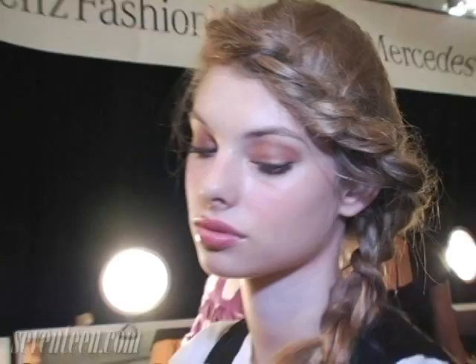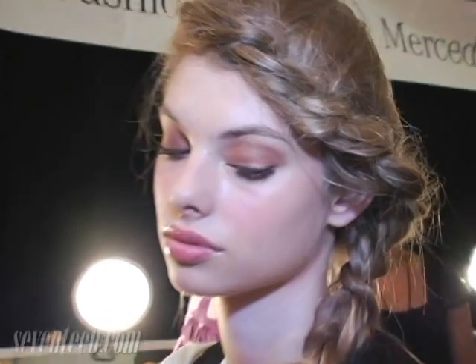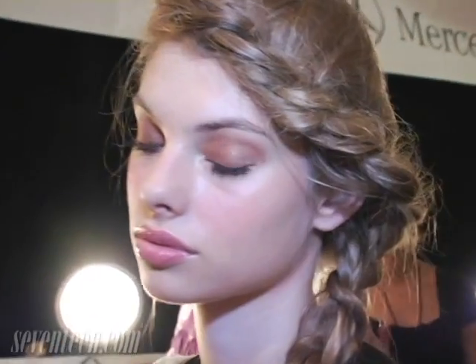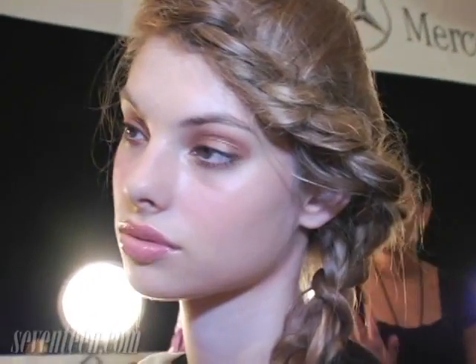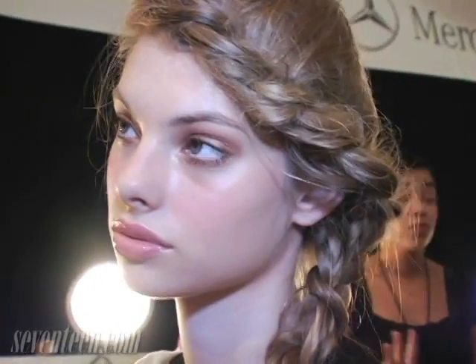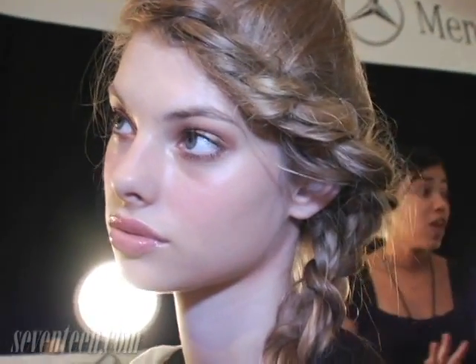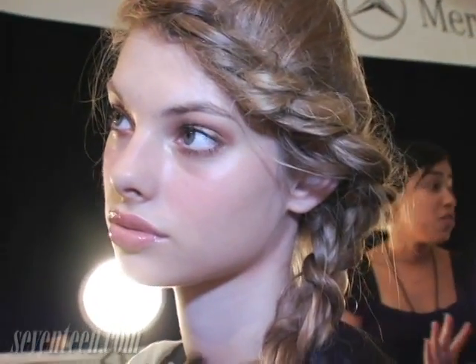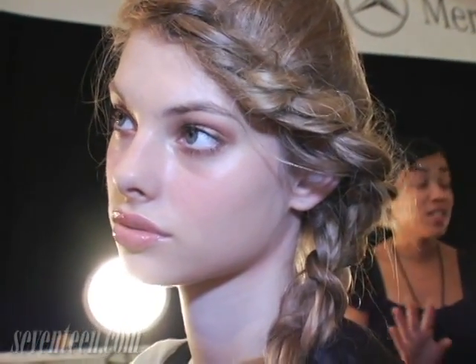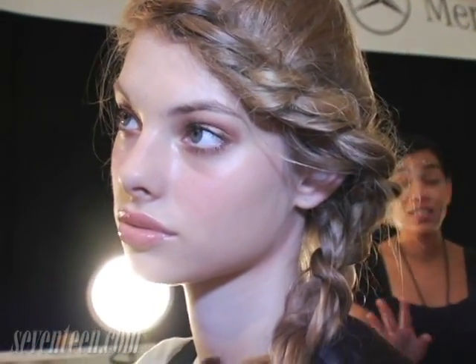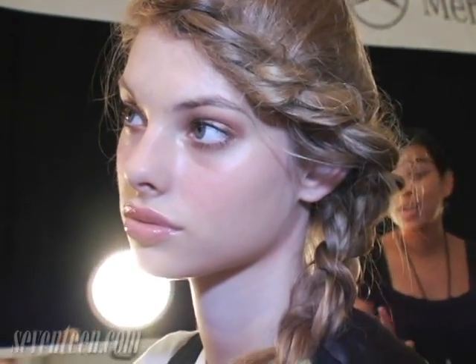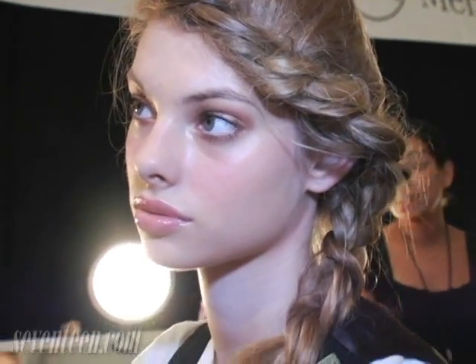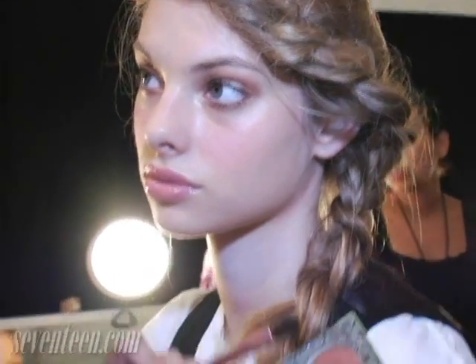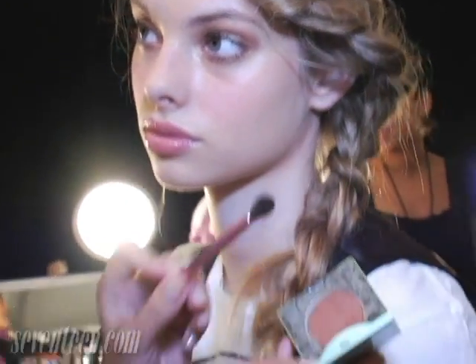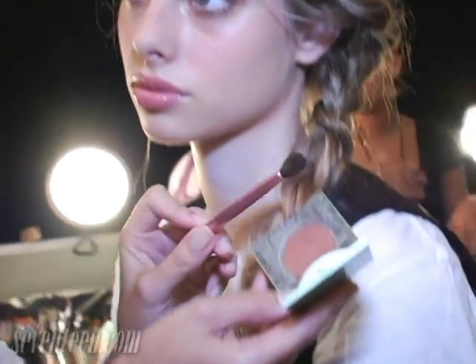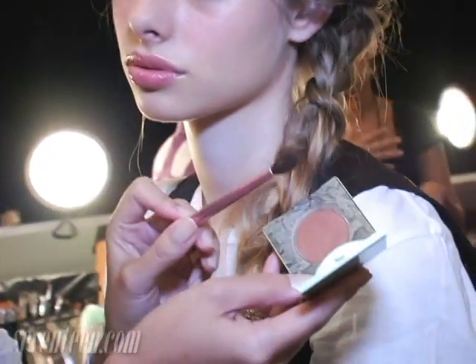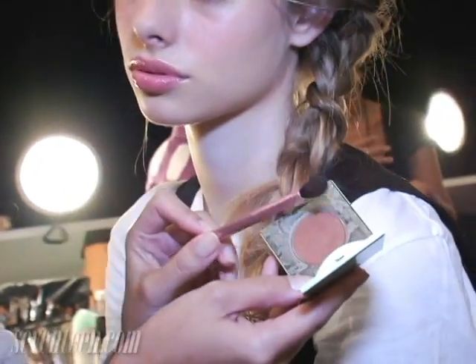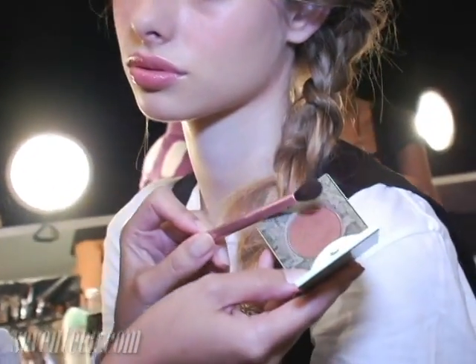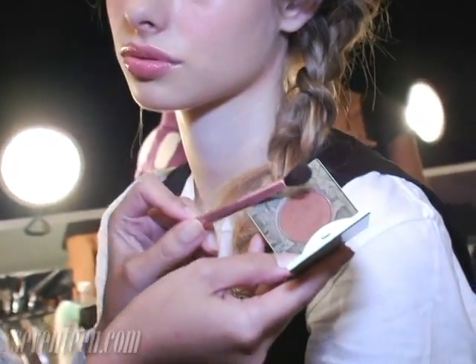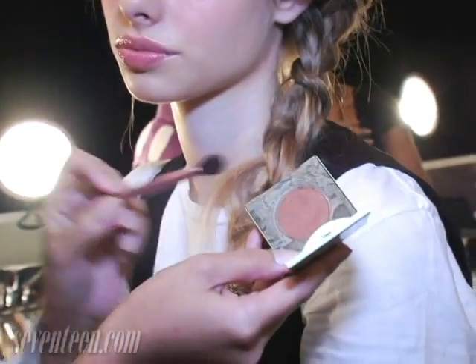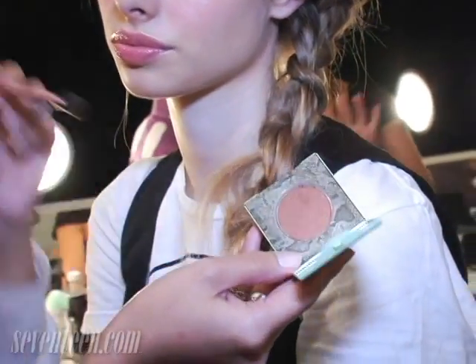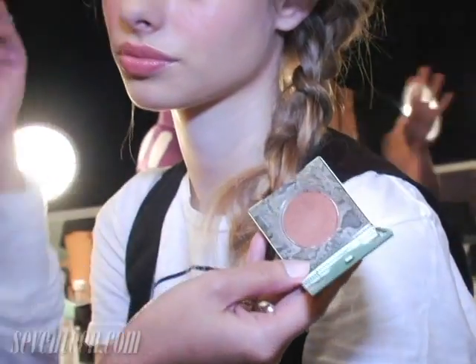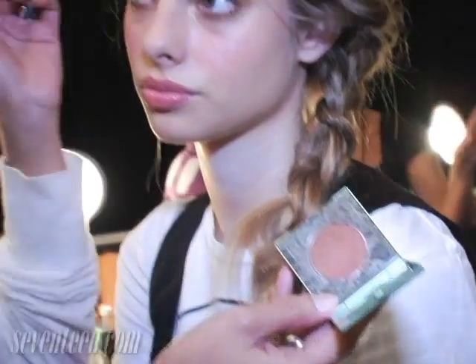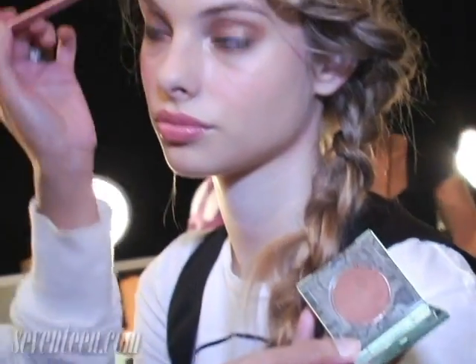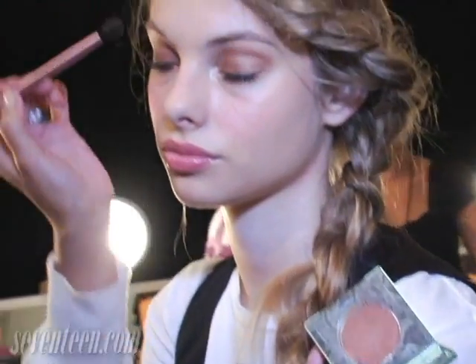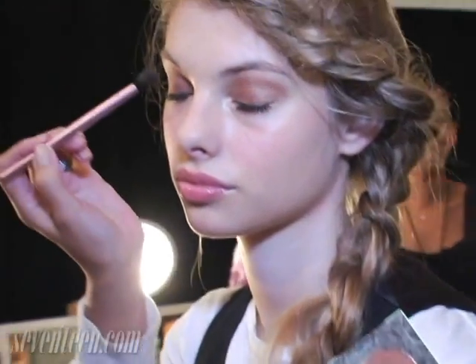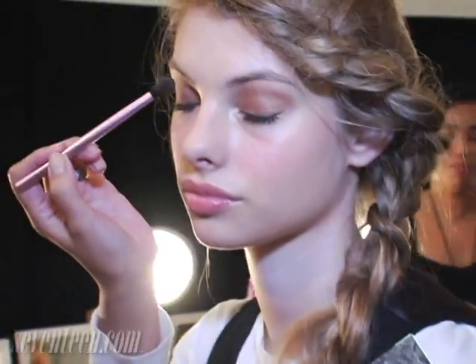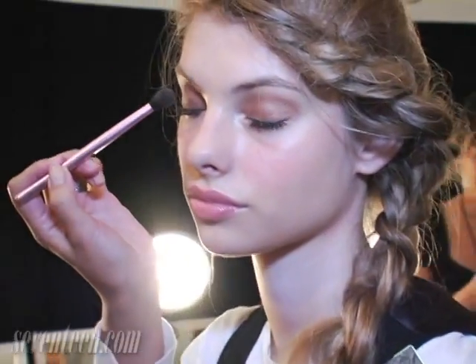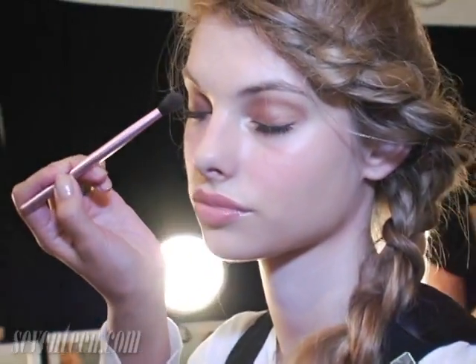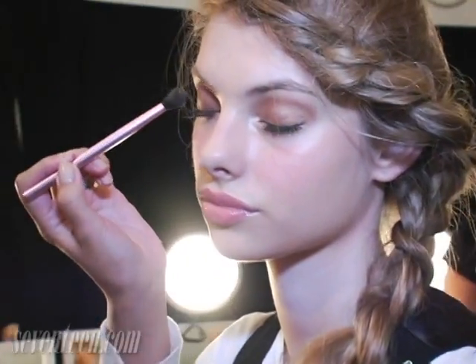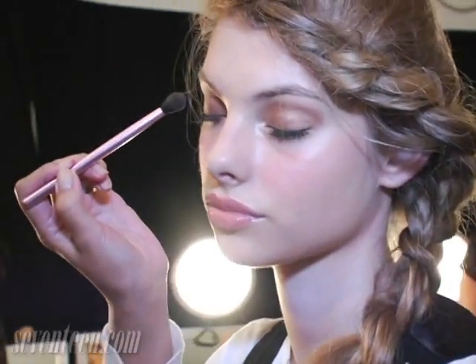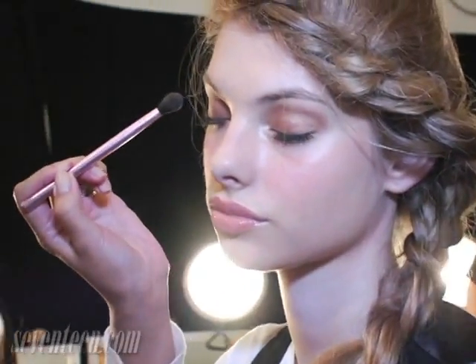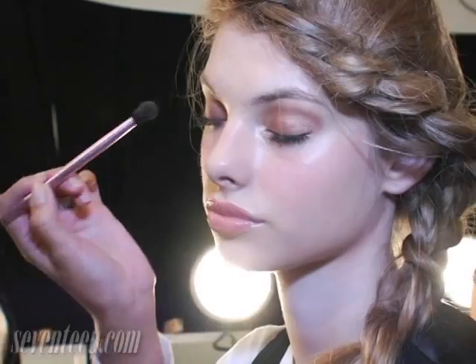What we did was we took a very sort of coppery, bronzy shadow and put it right on the lid.